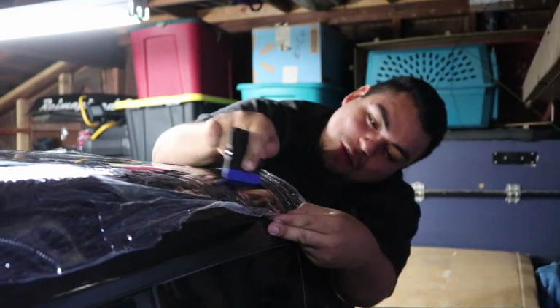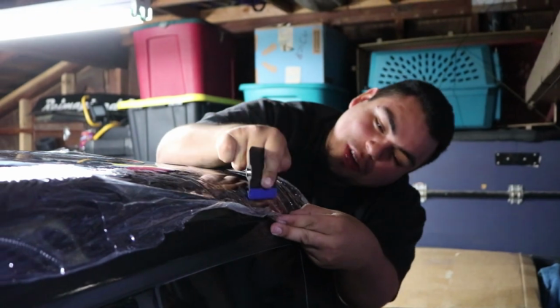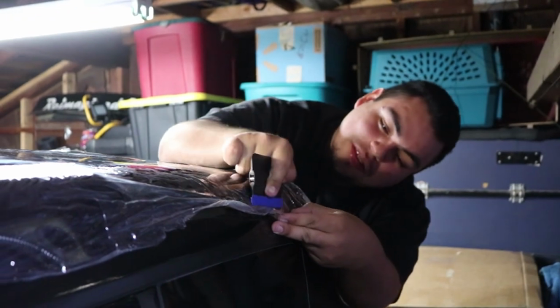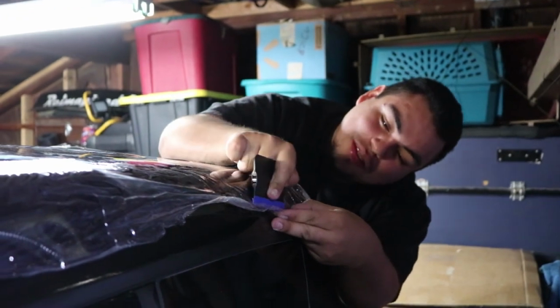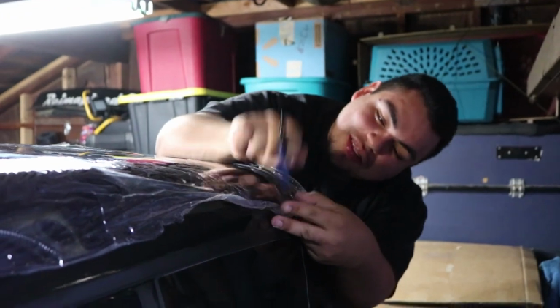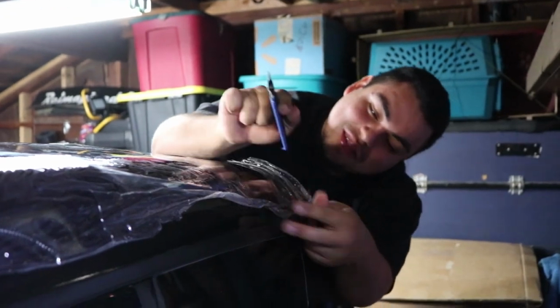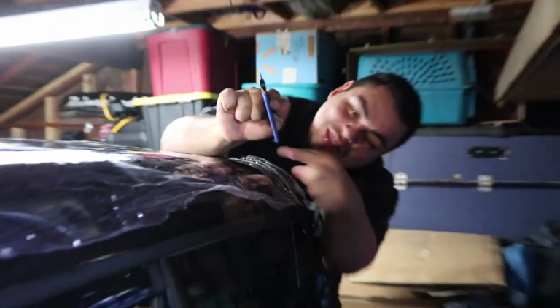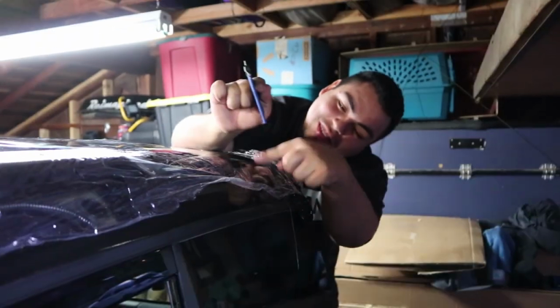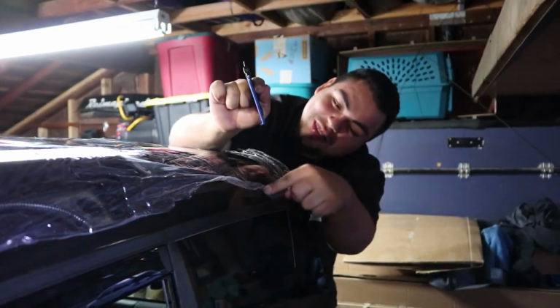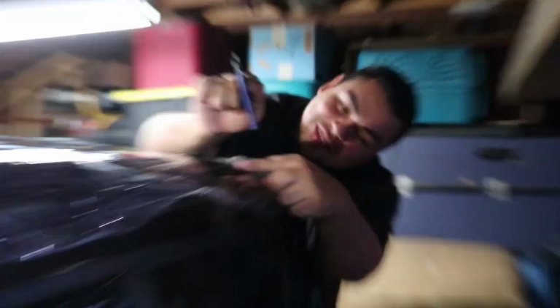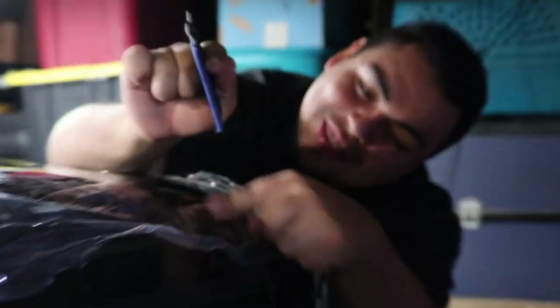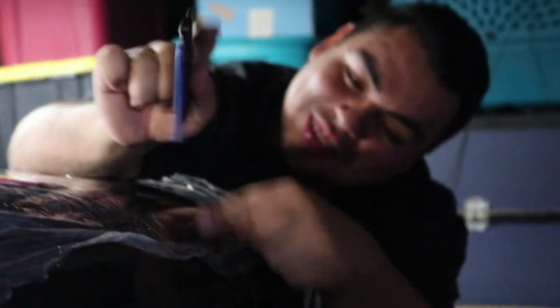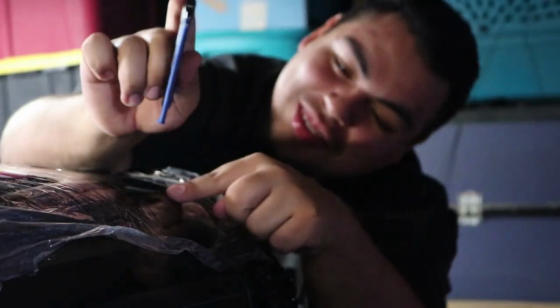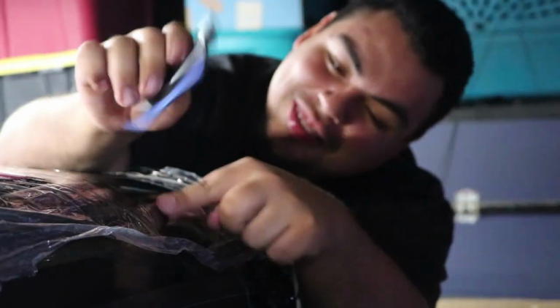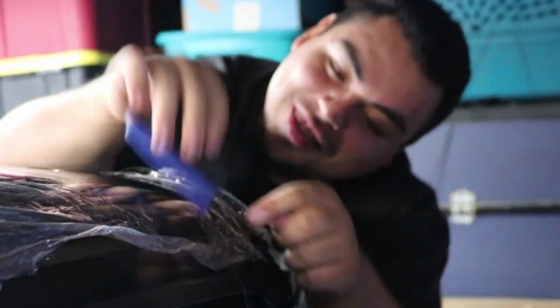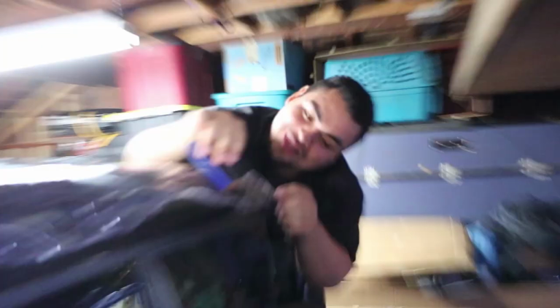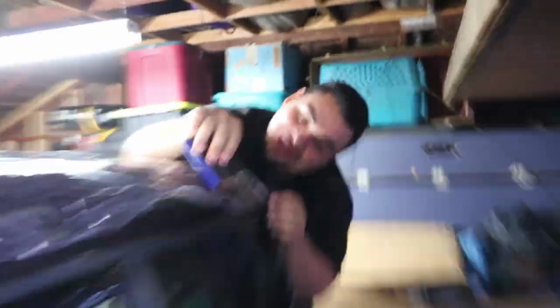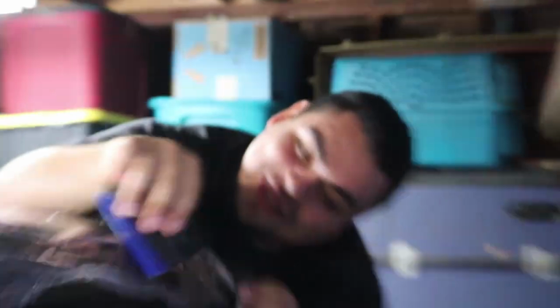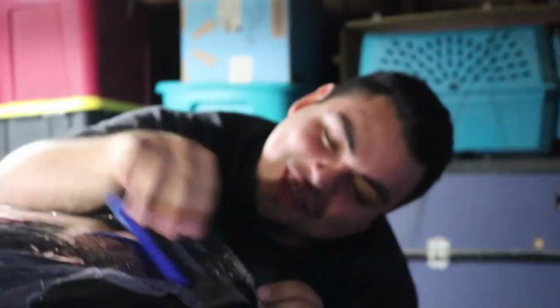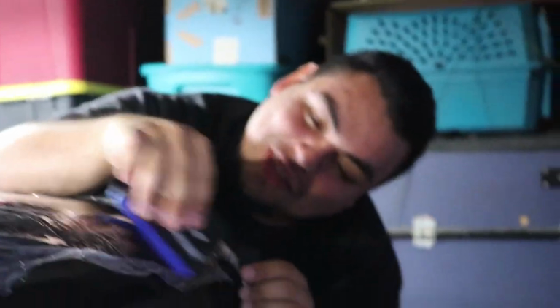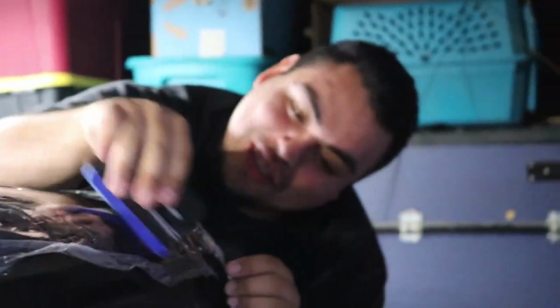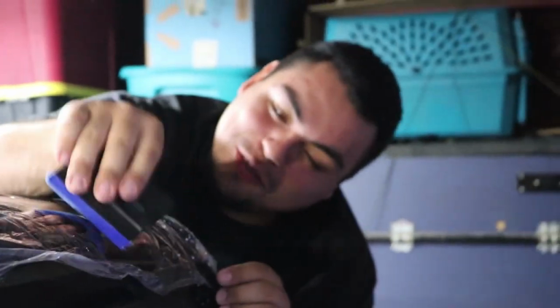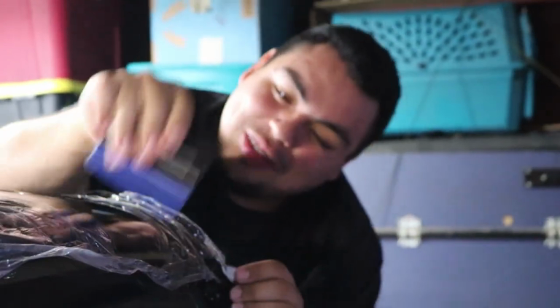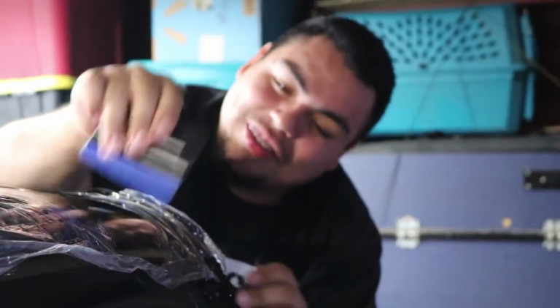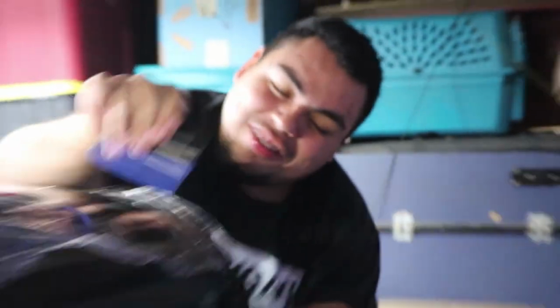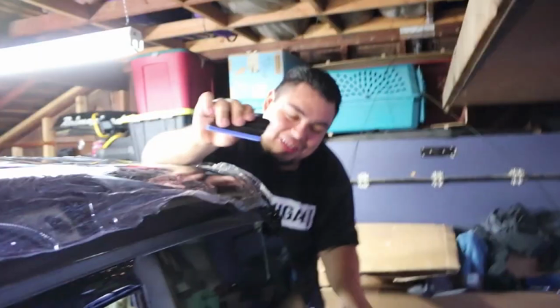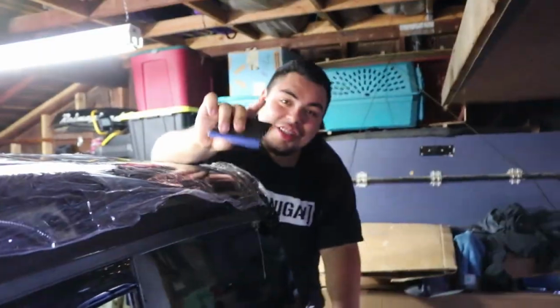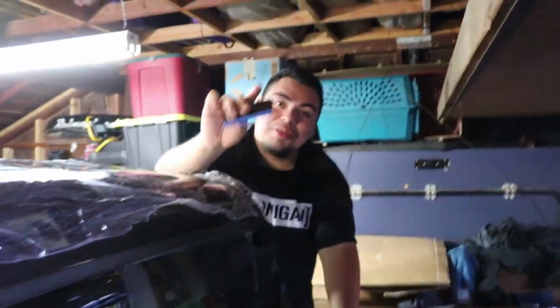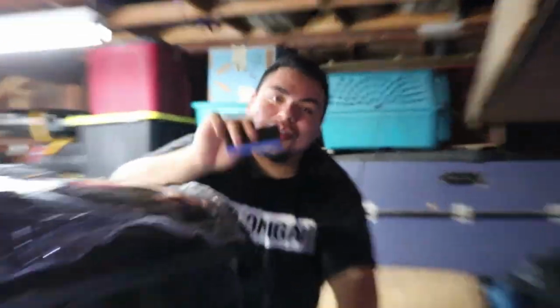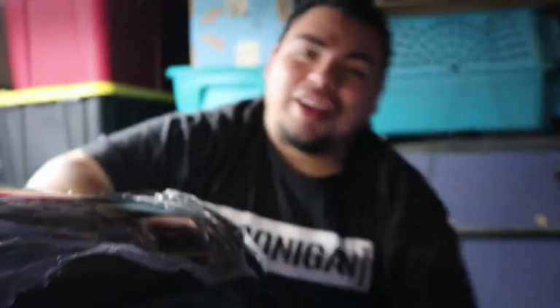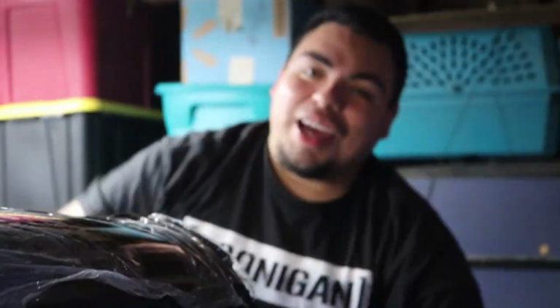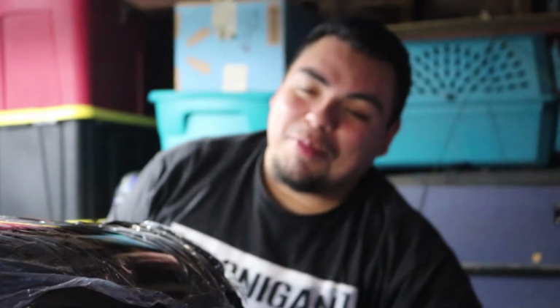No wrinkles. No wrinkles, bro — that's how you install a wrap.